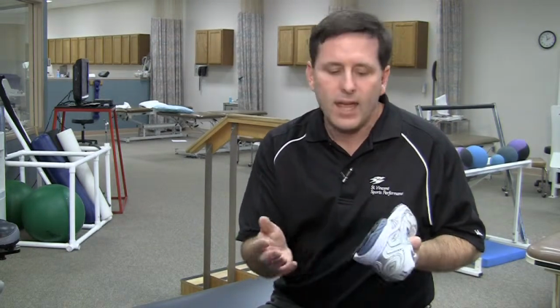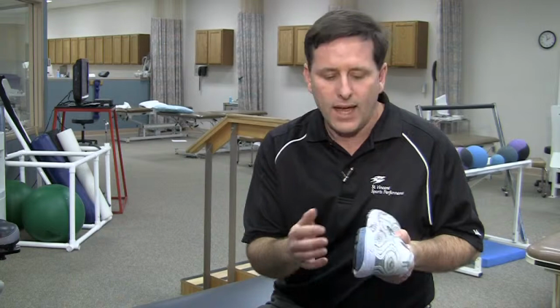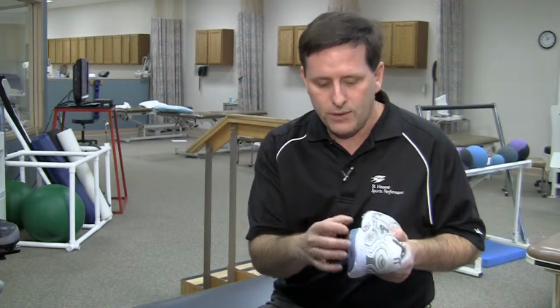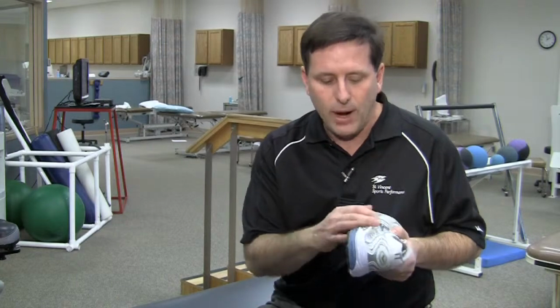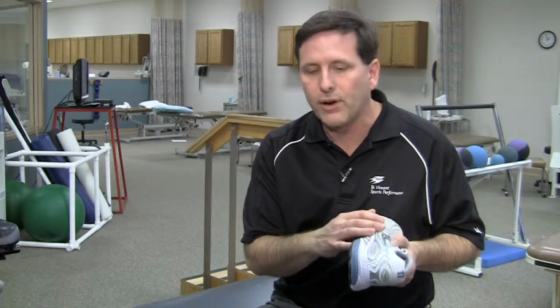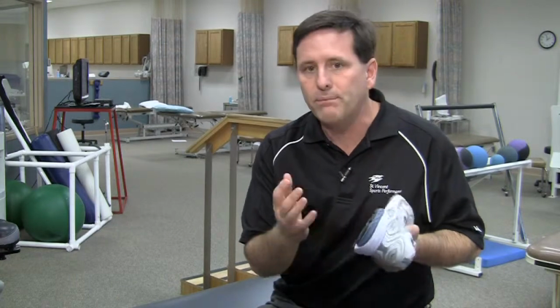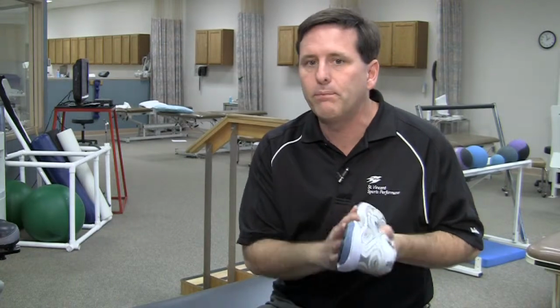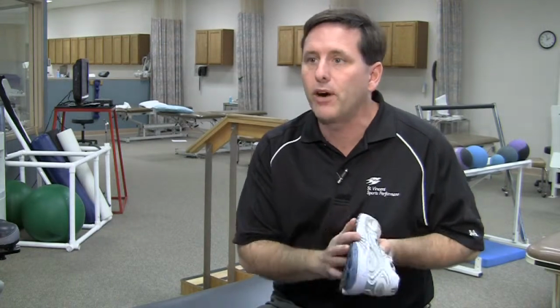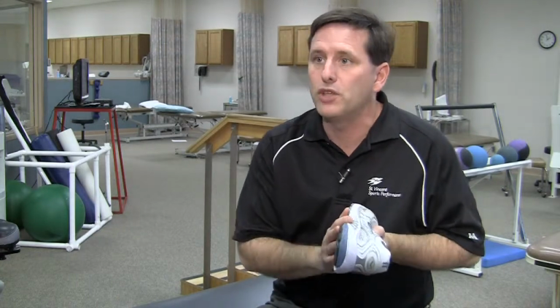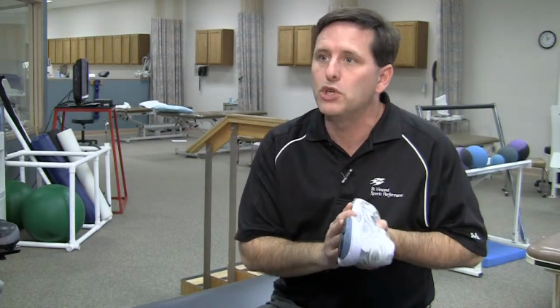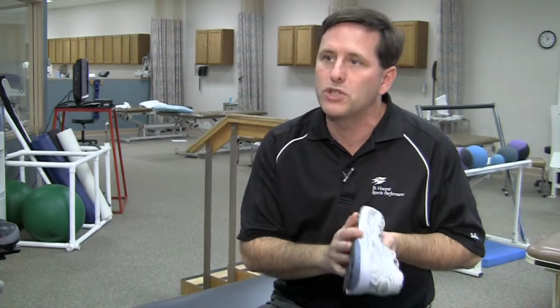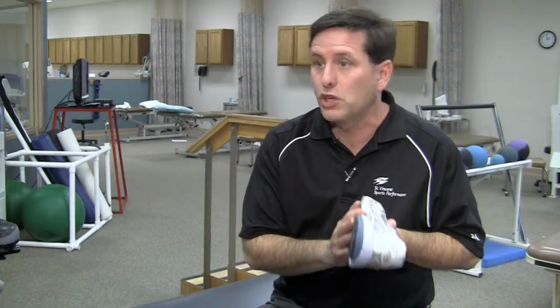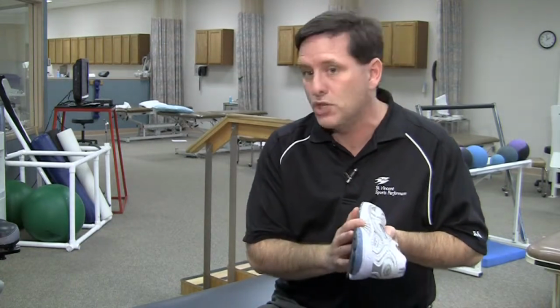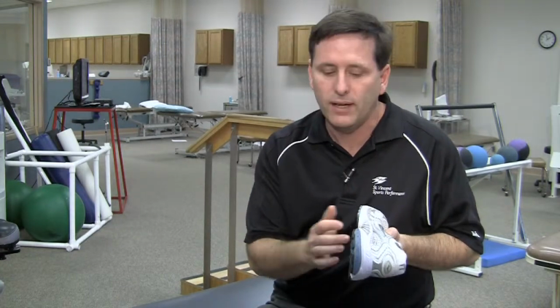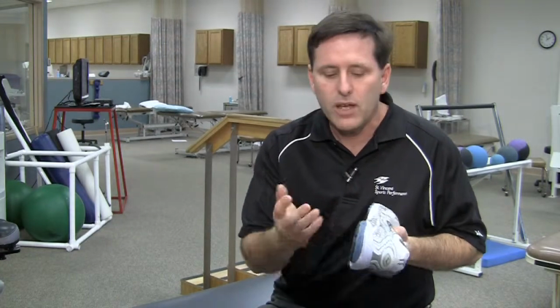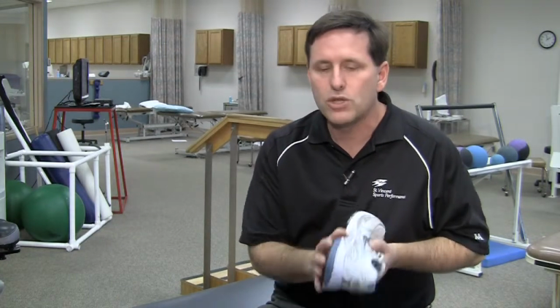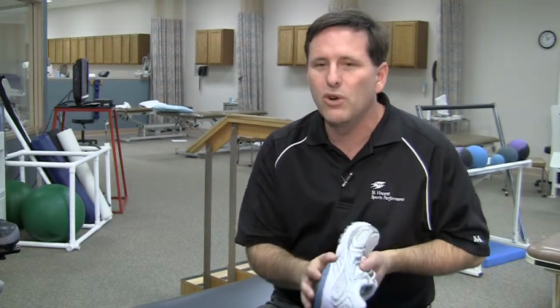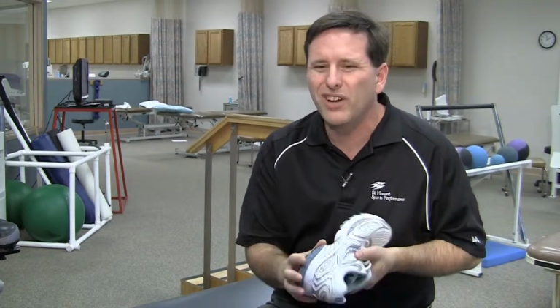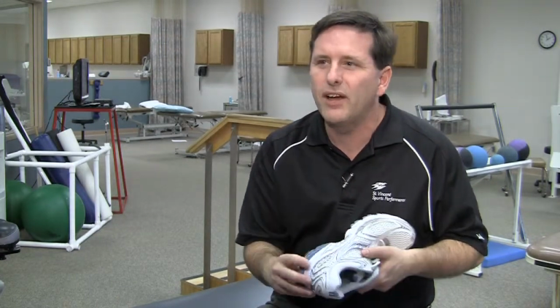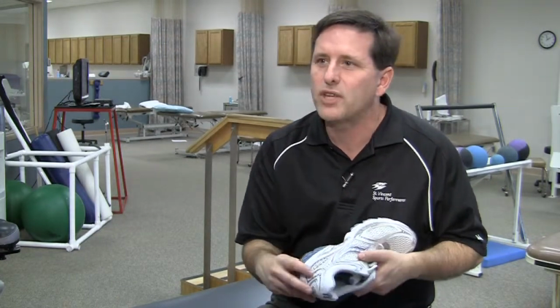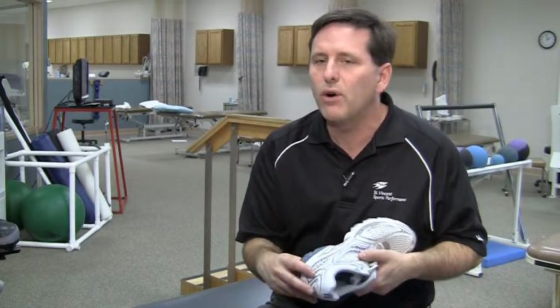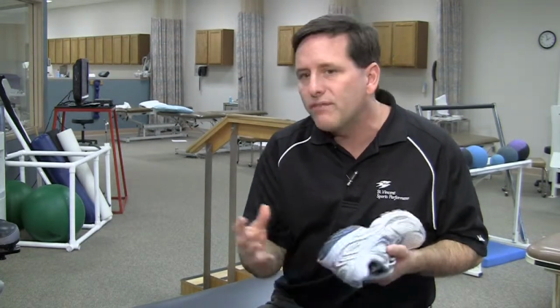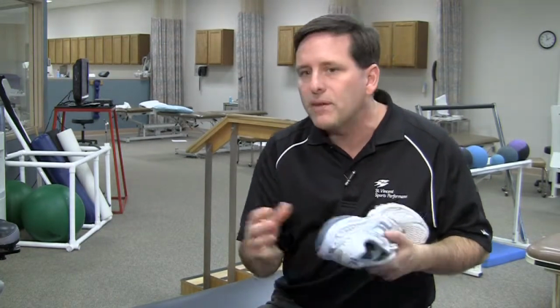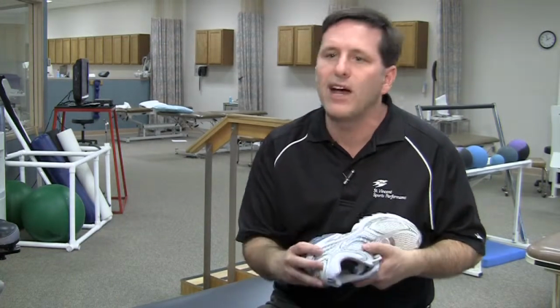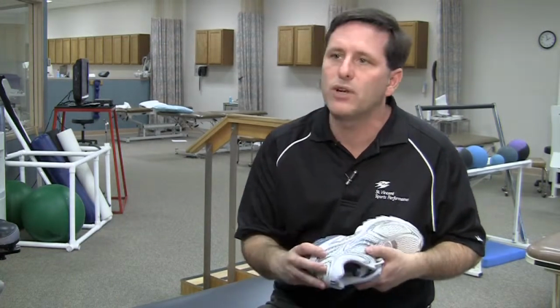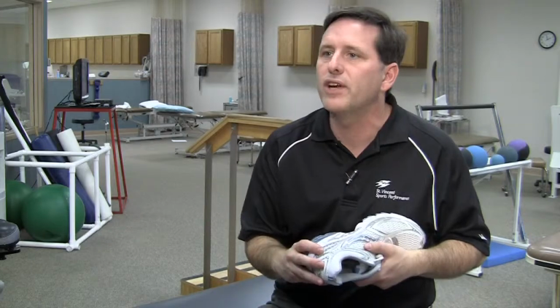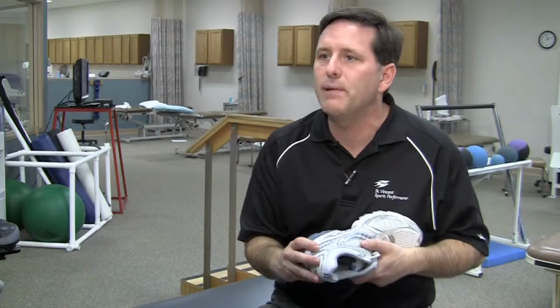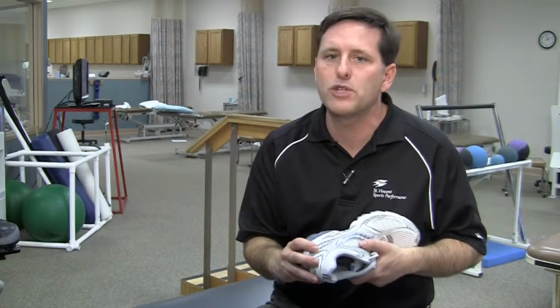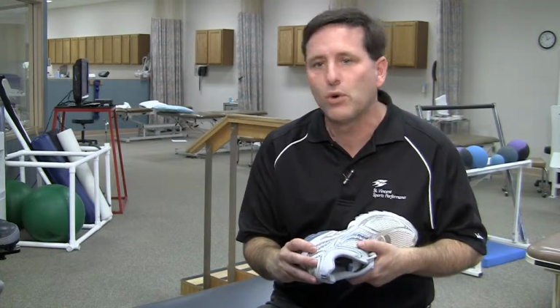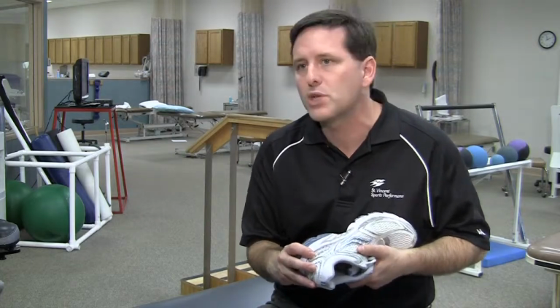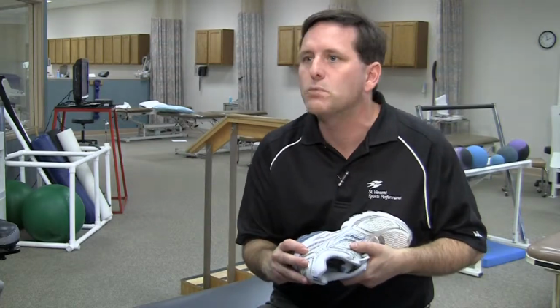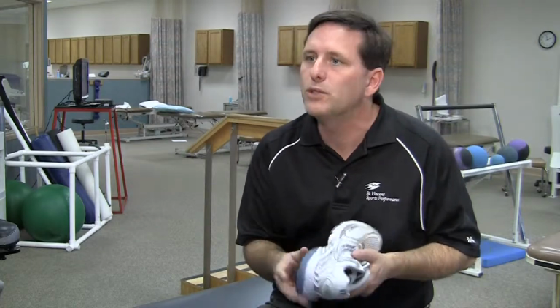The primary part of the shoe is cushioning. So I say 450 miles, or every four to six months.